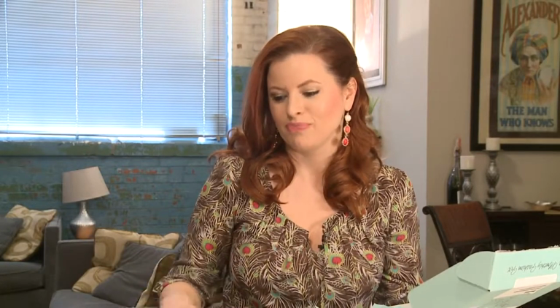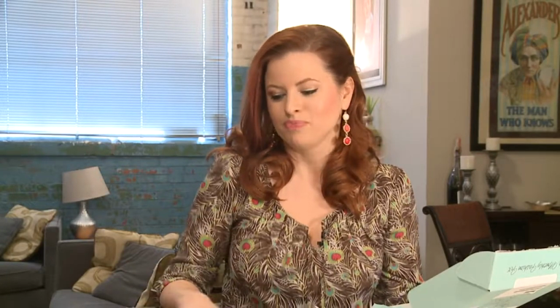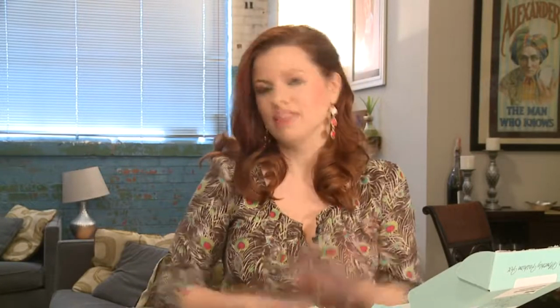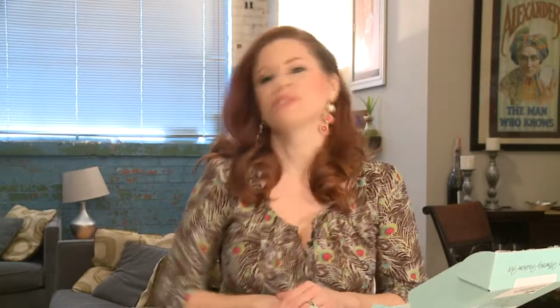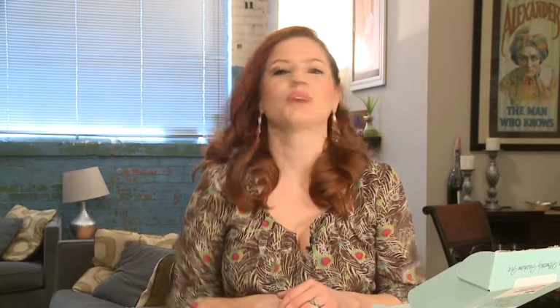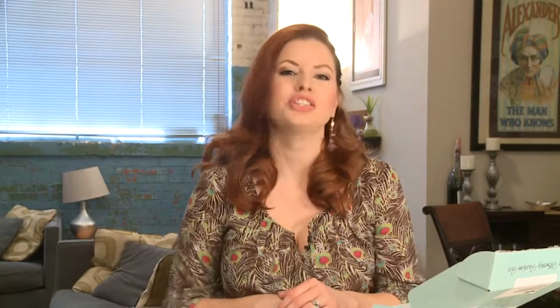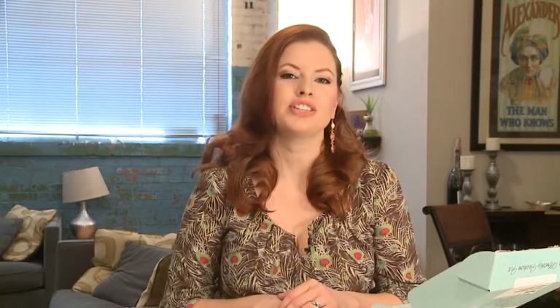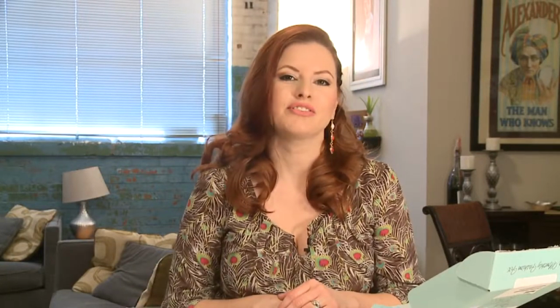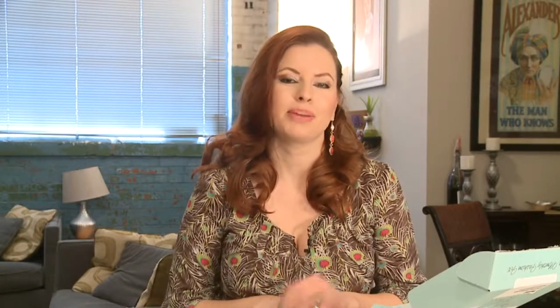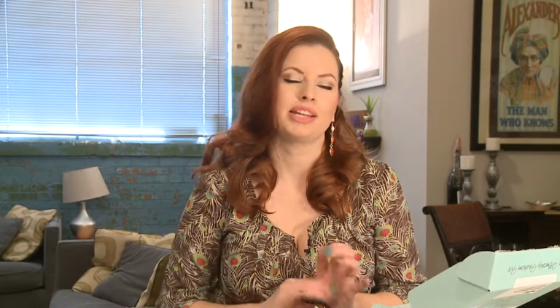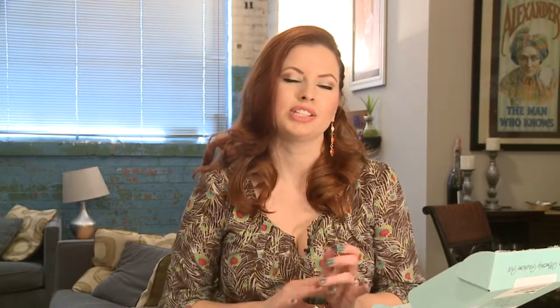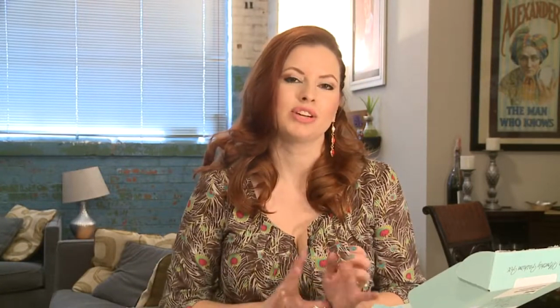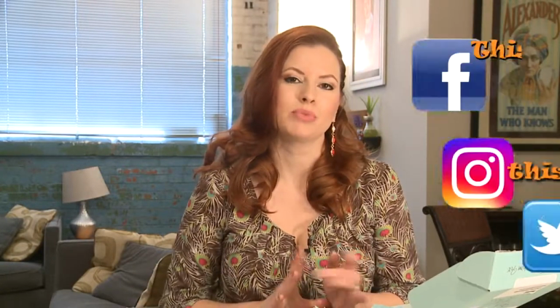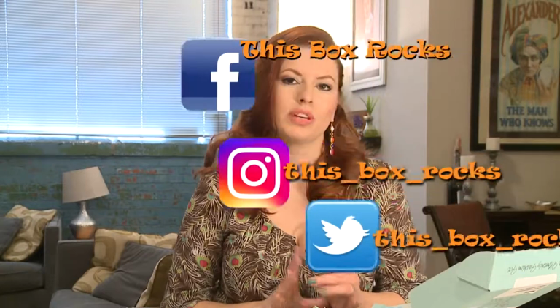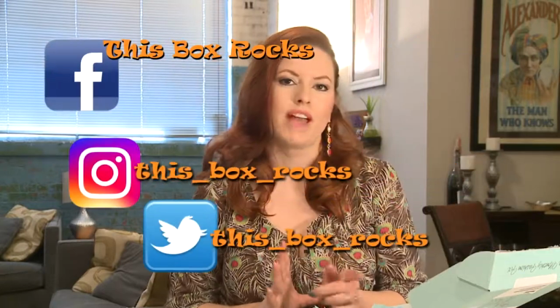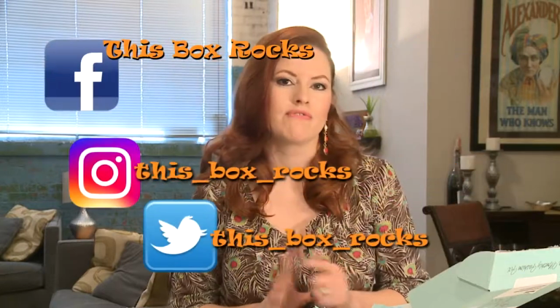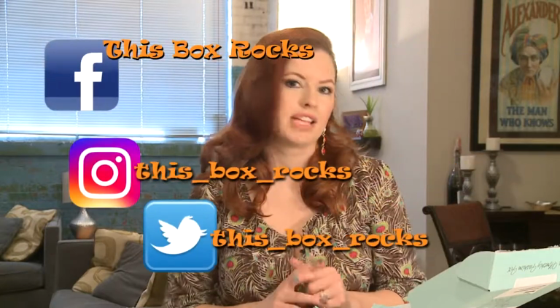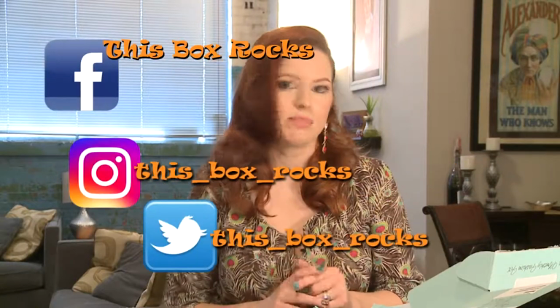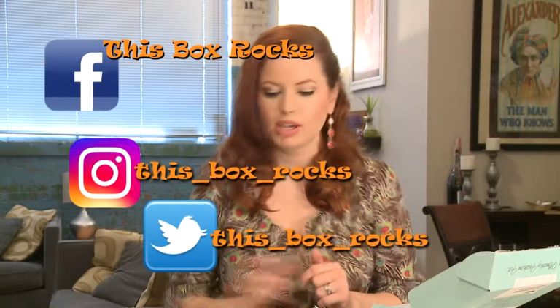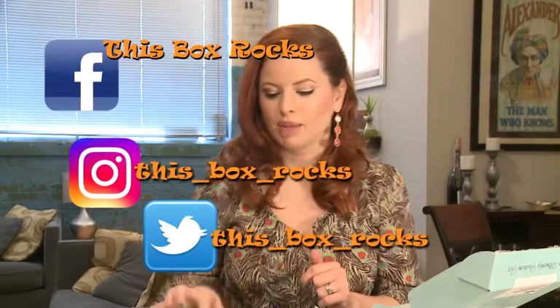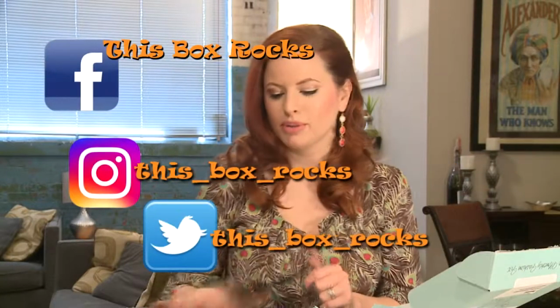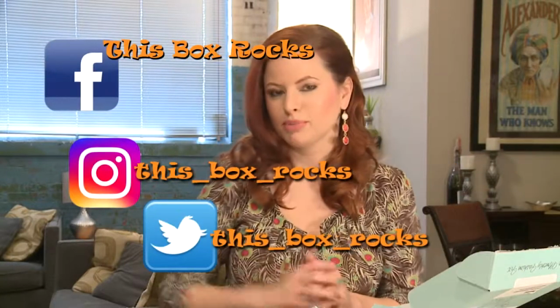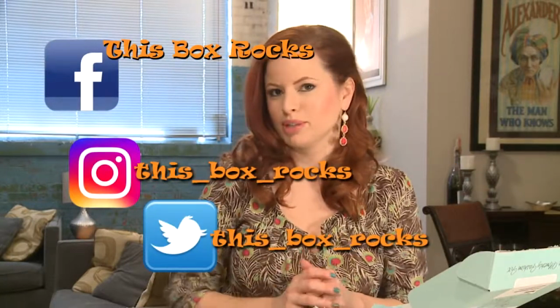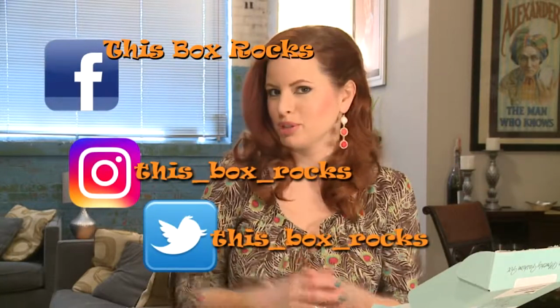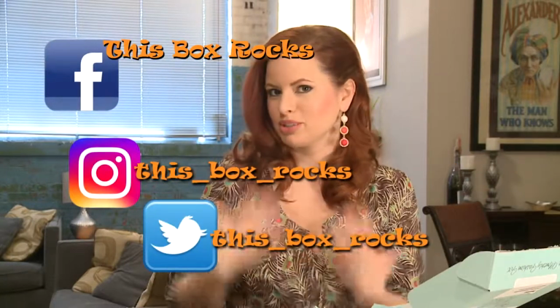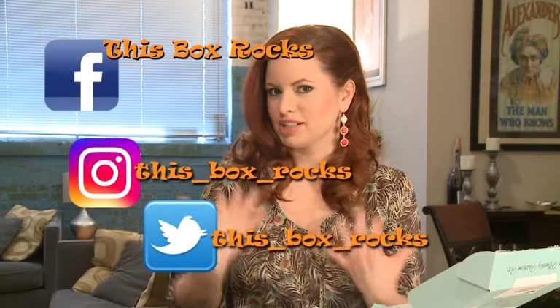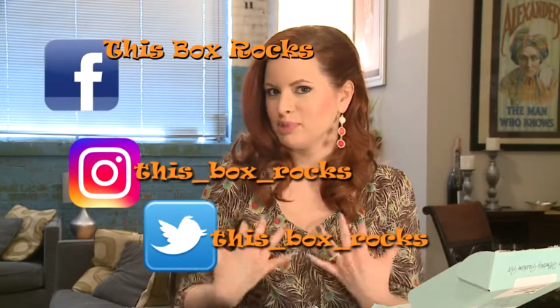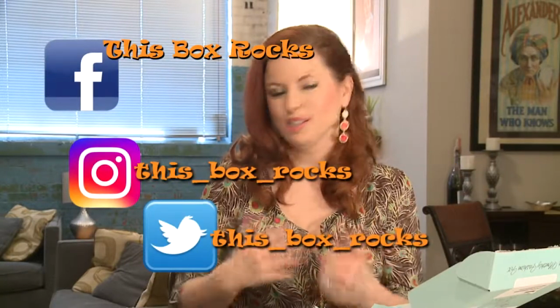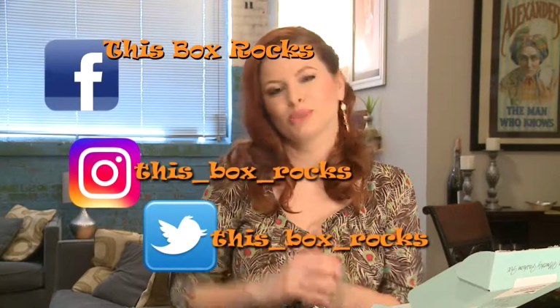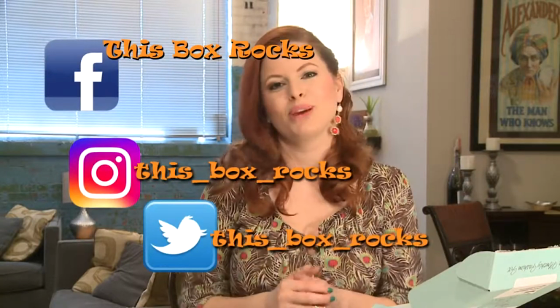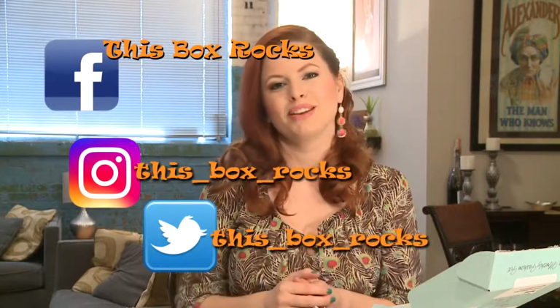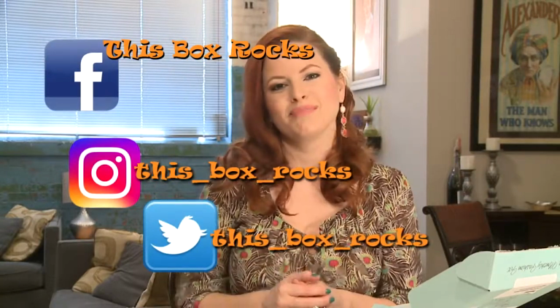Thanks for watching! You can find me on Instagram, Twitter, and Facebook, and I'll post some pretty pictures of these pieces when I wear them.